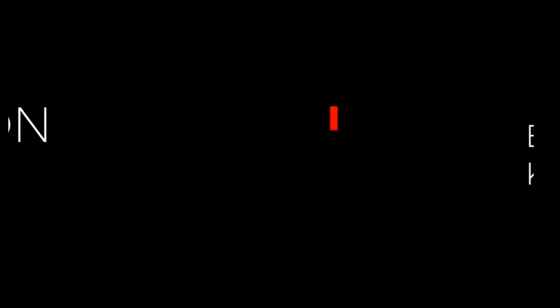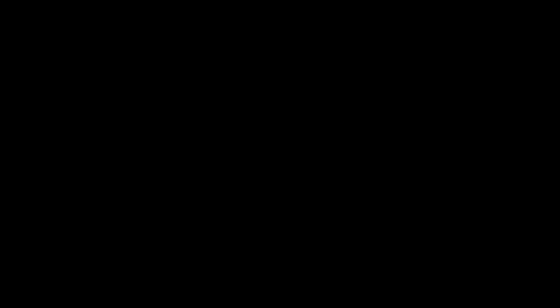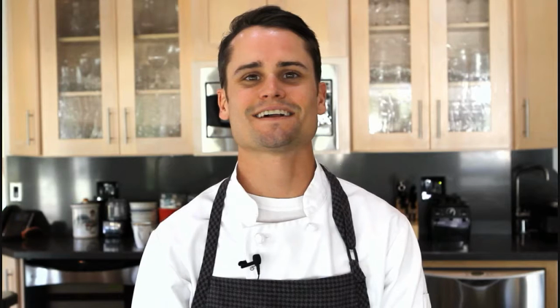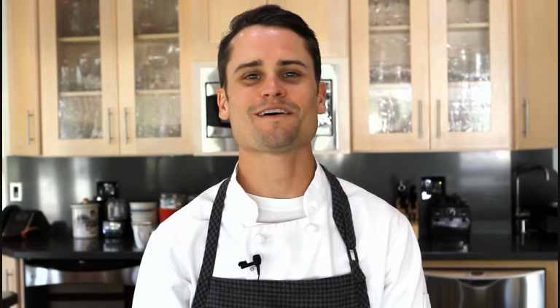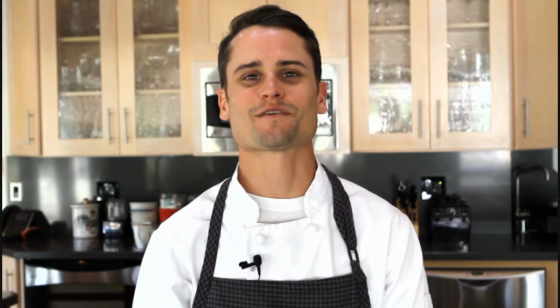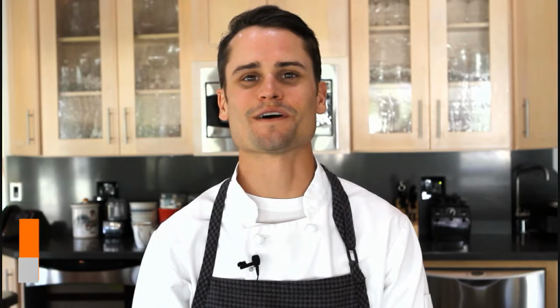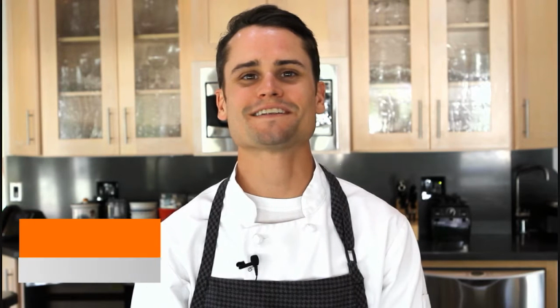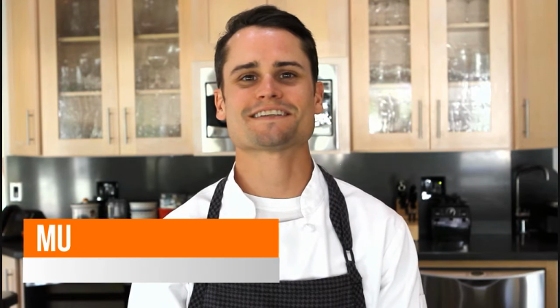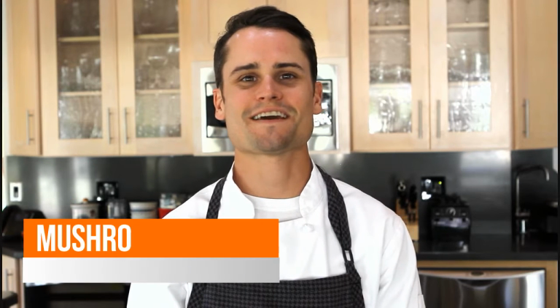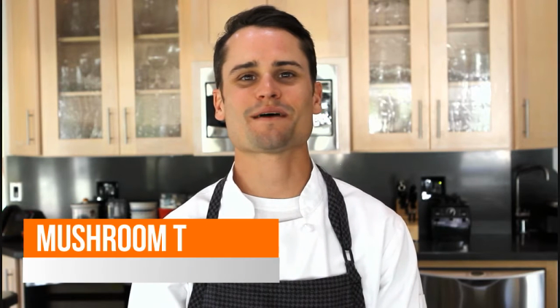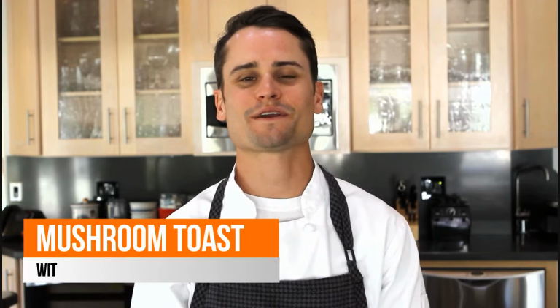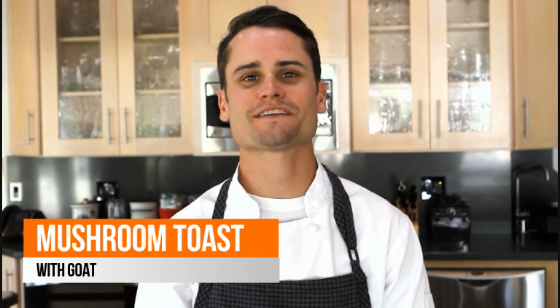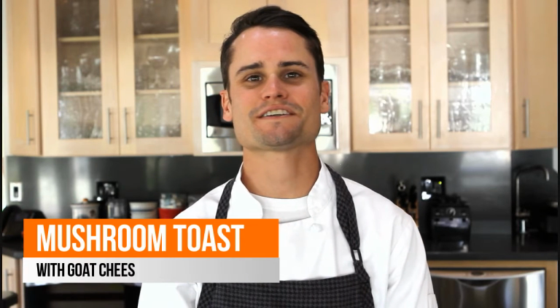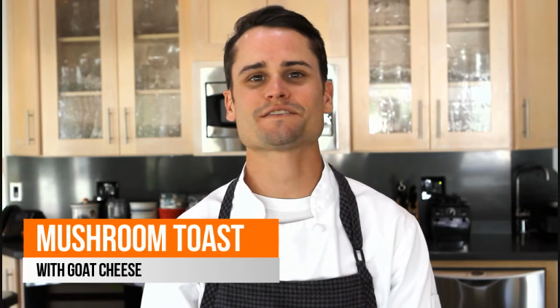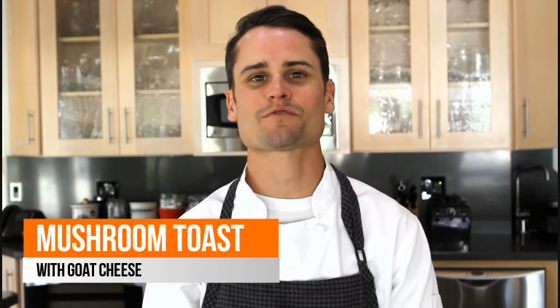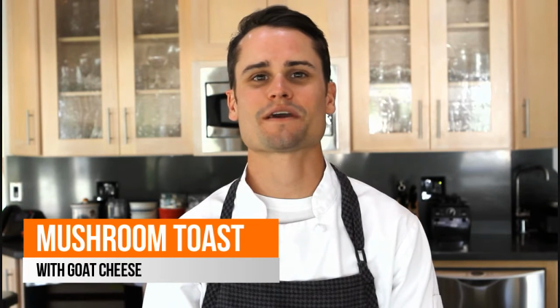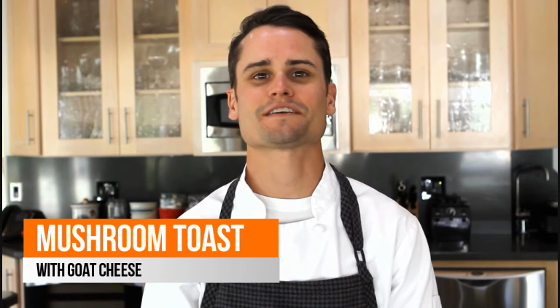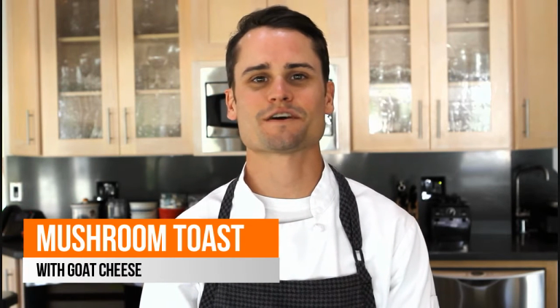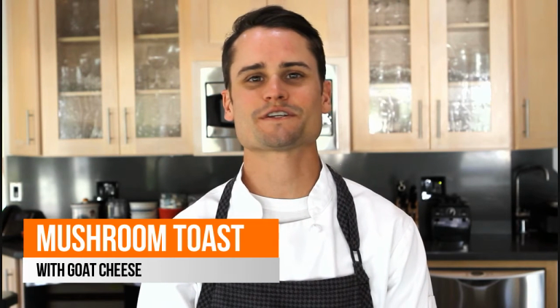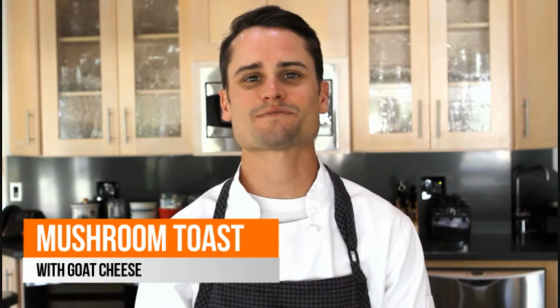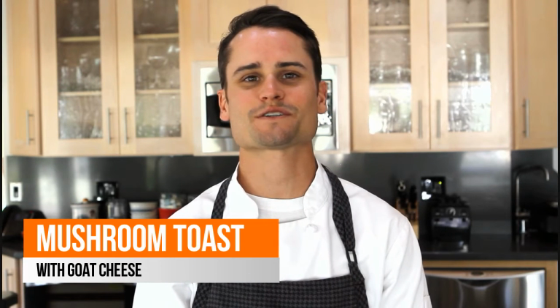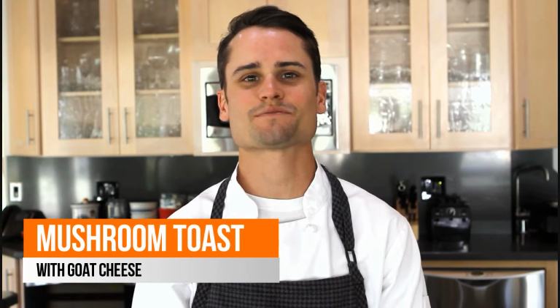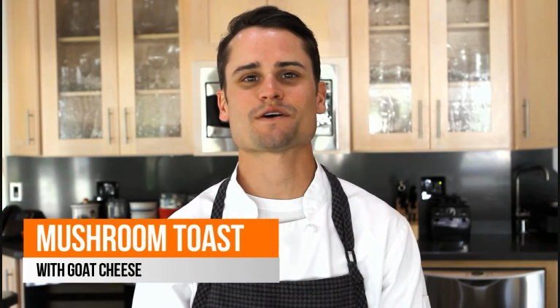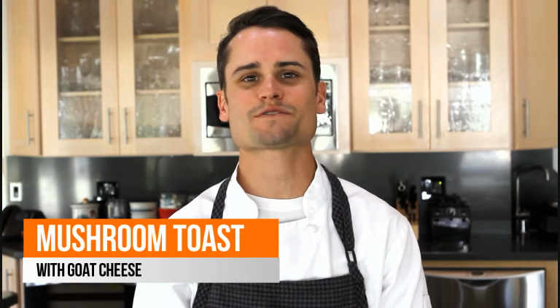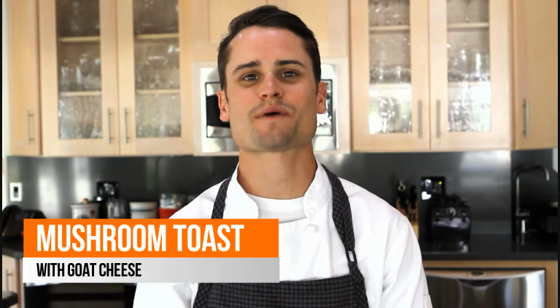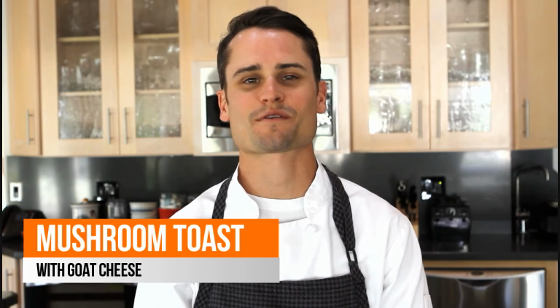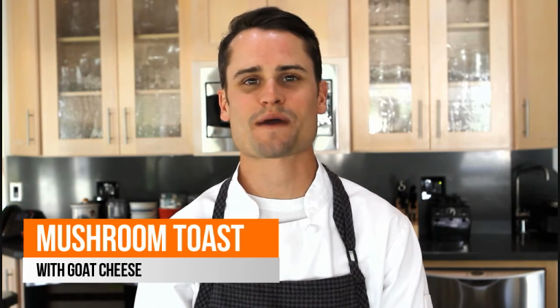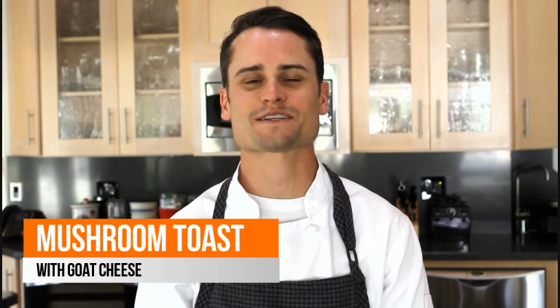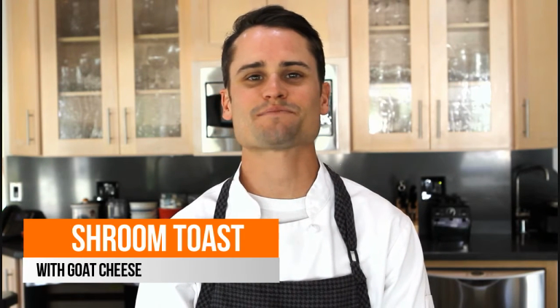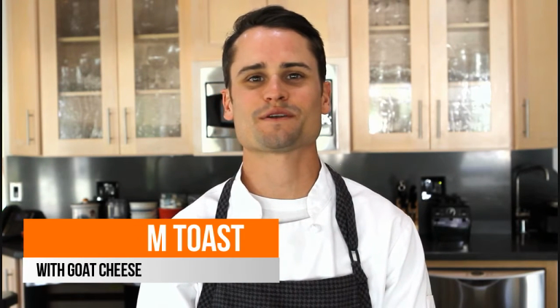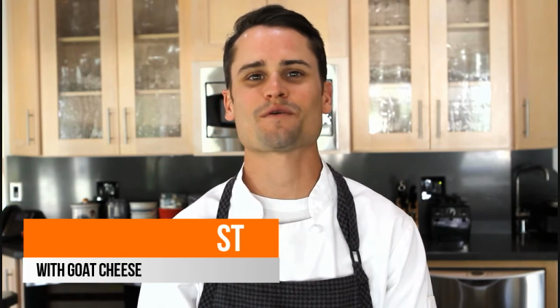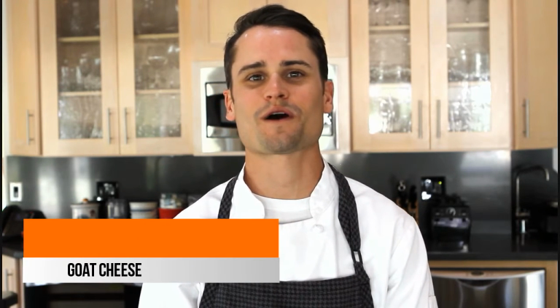Hello everyone! Today on Epicurean Kitchen we're making goat cheese mushroom toast paired with passion Pinot Noir.